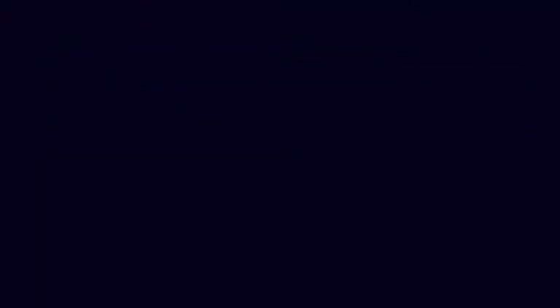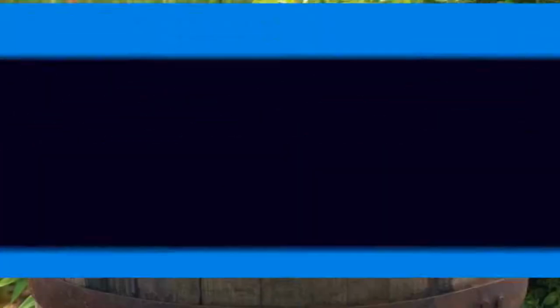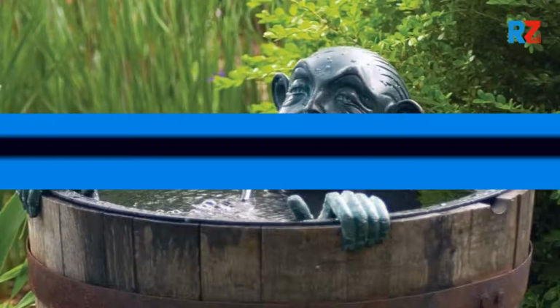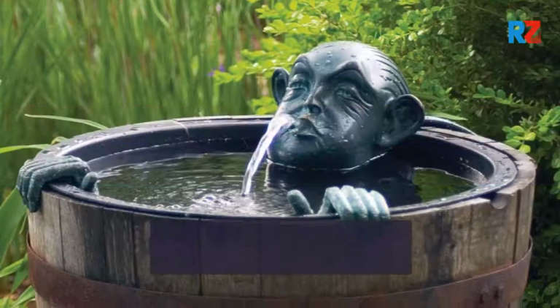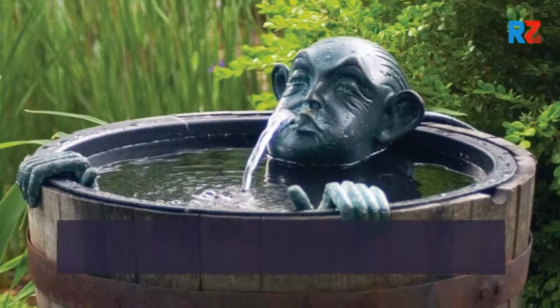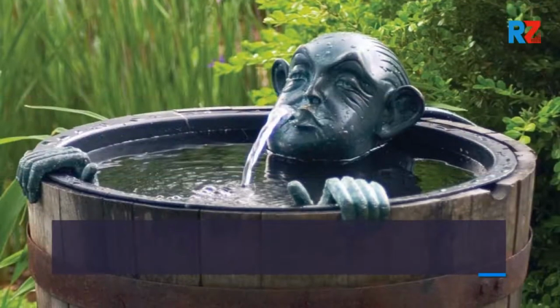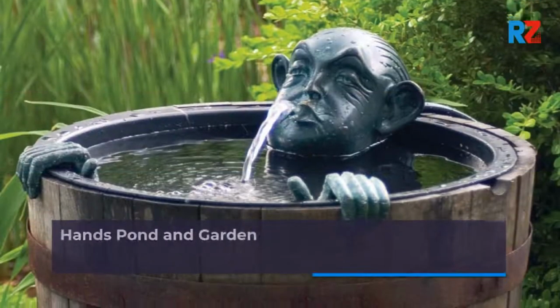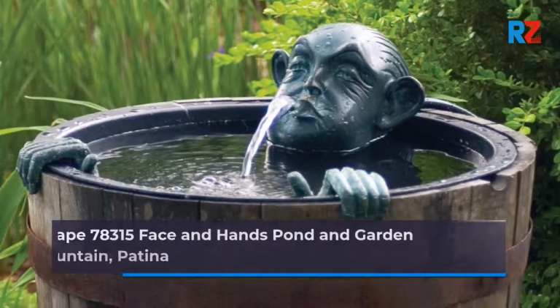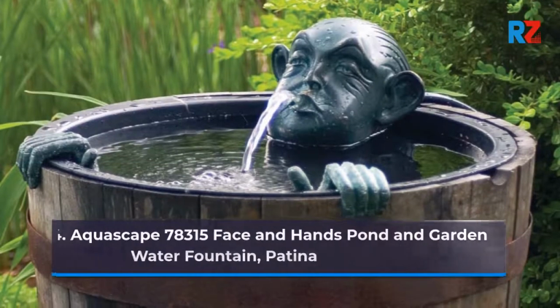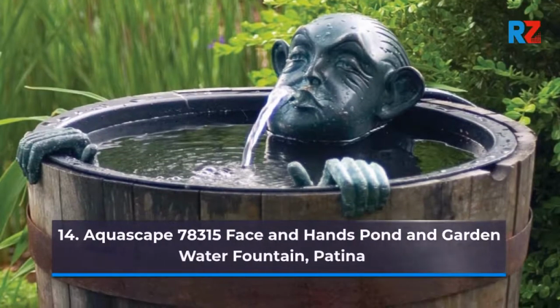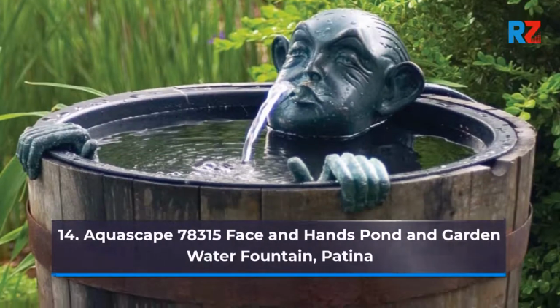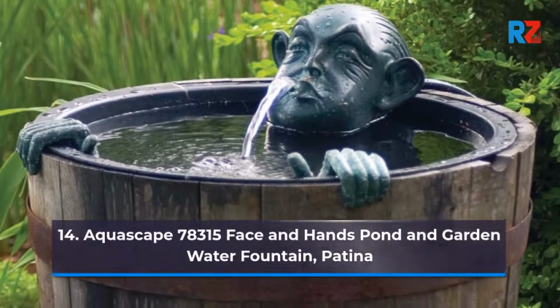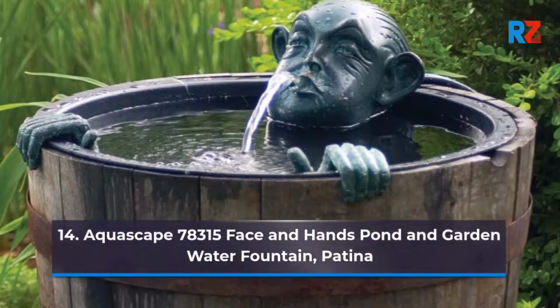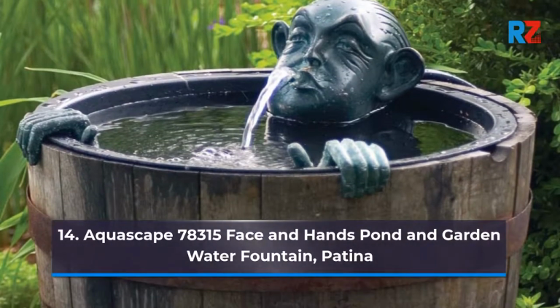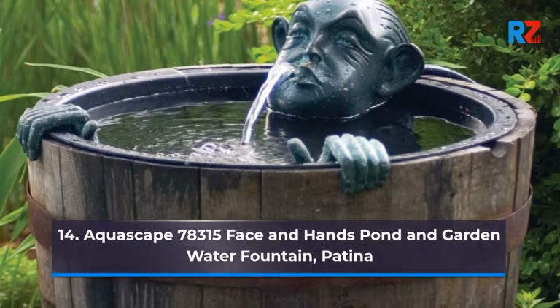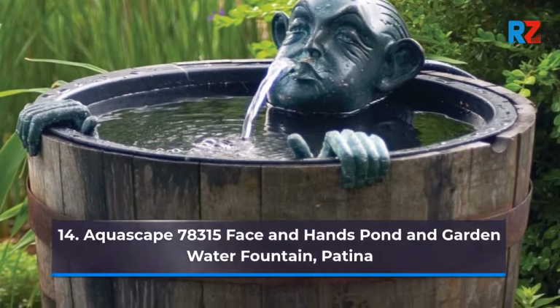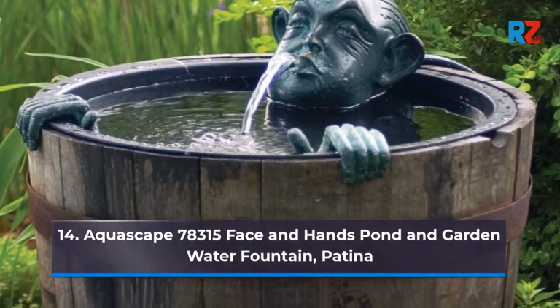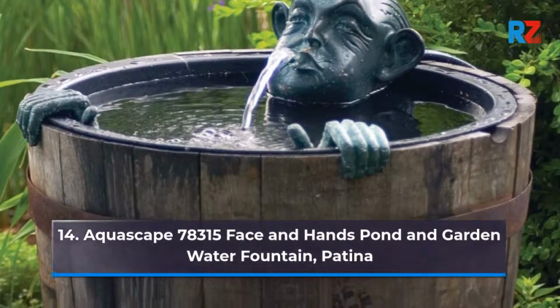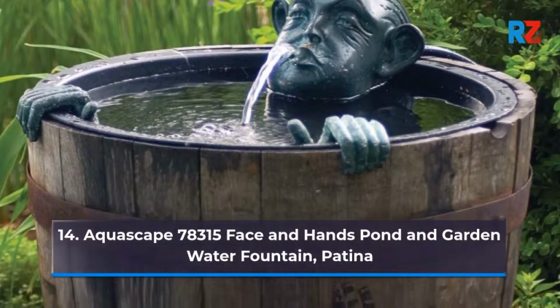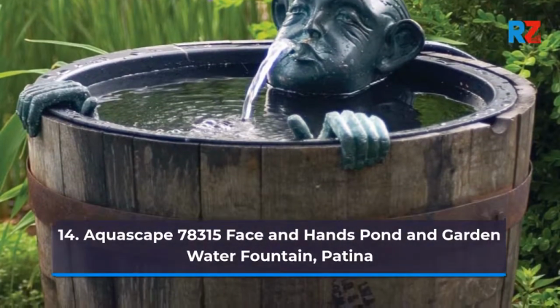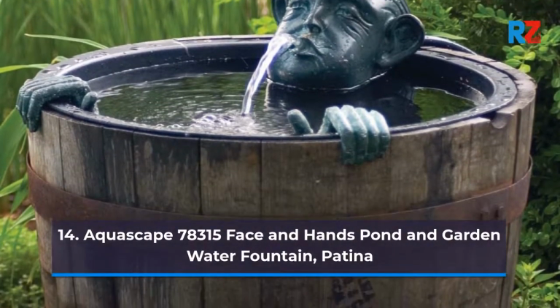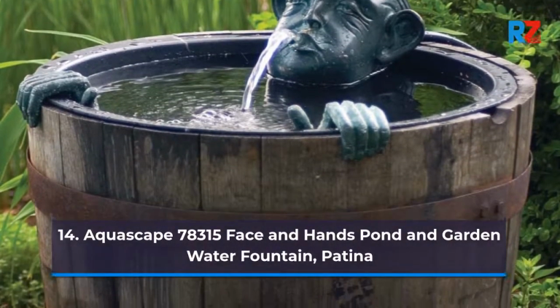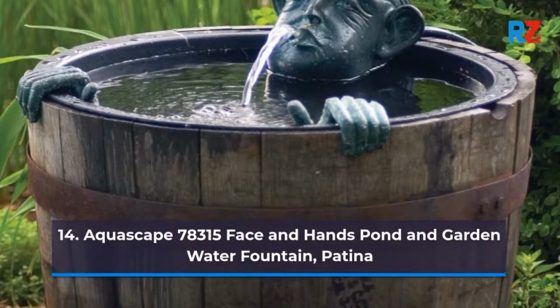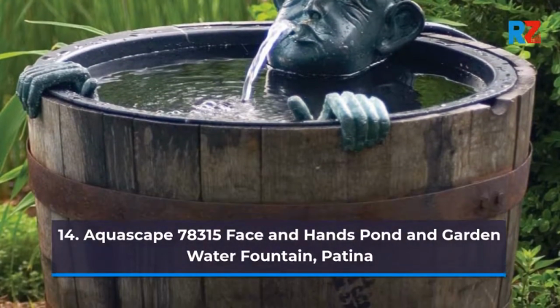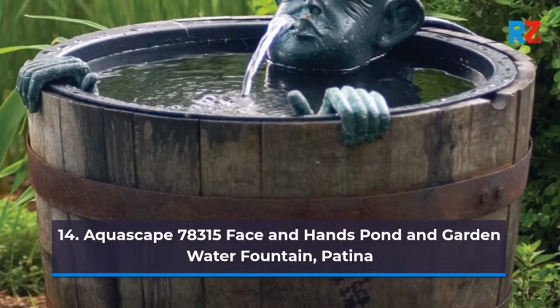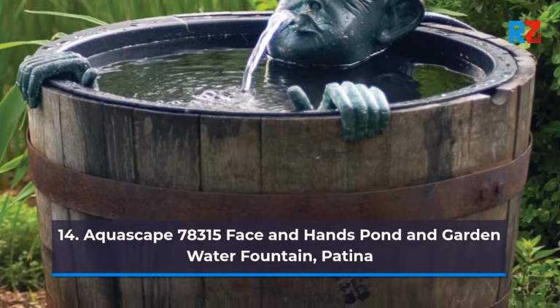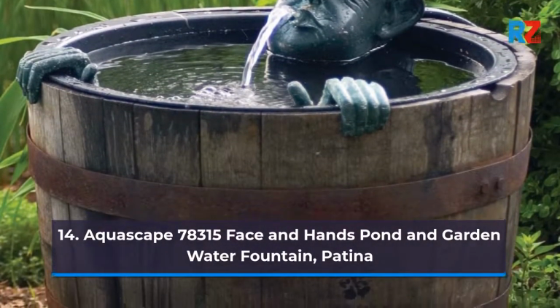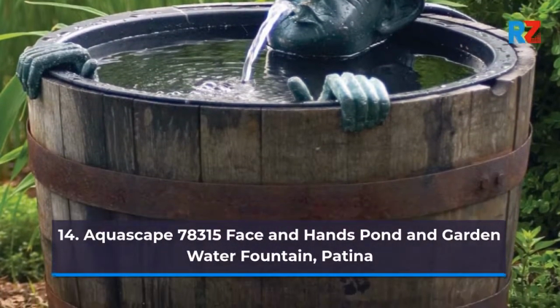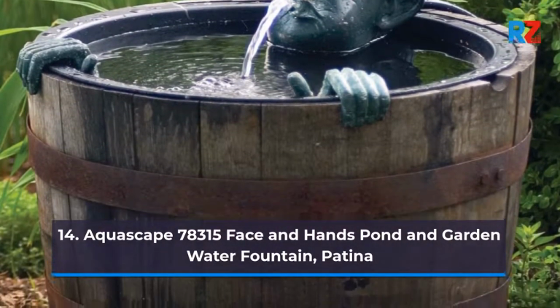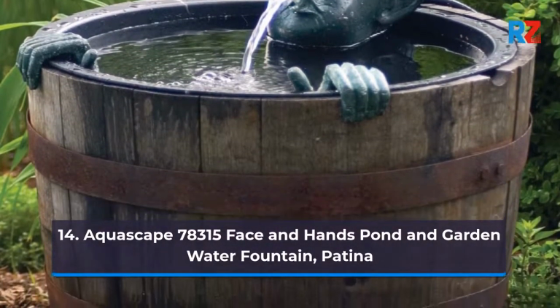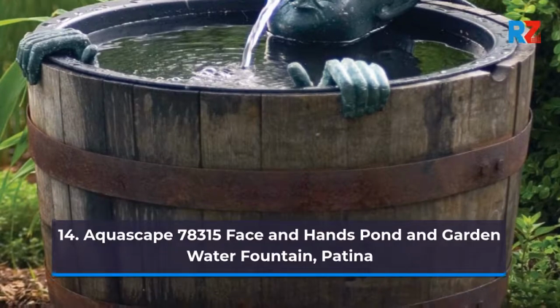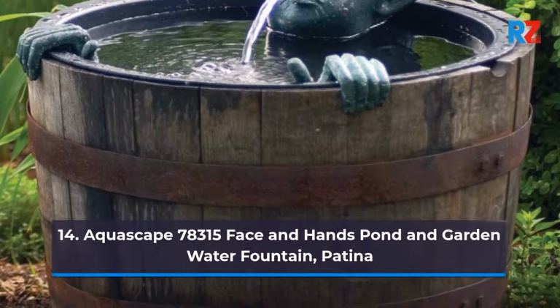14. Aquascape 78305 Face and Hands Pond and Garden Water Fountain, Patina.